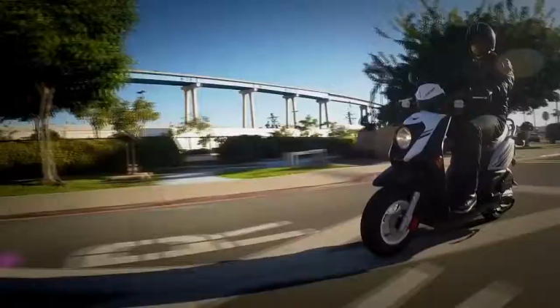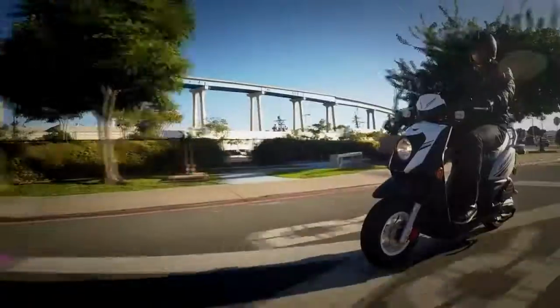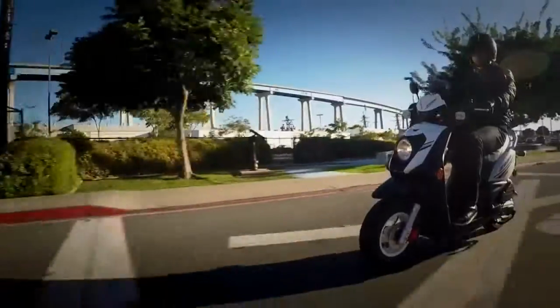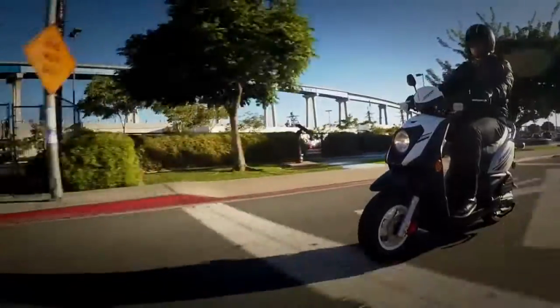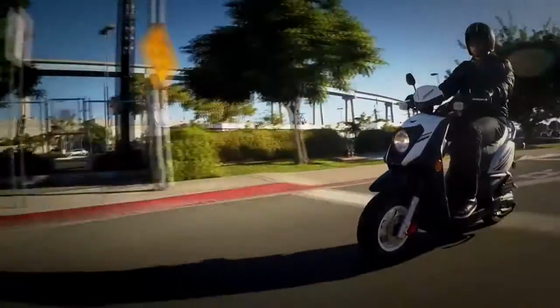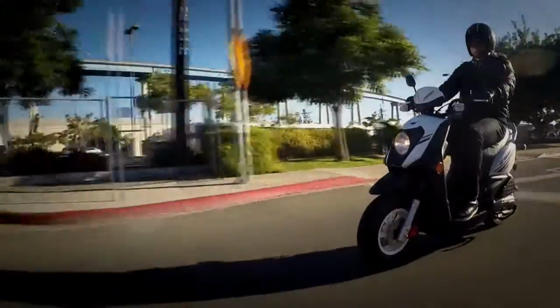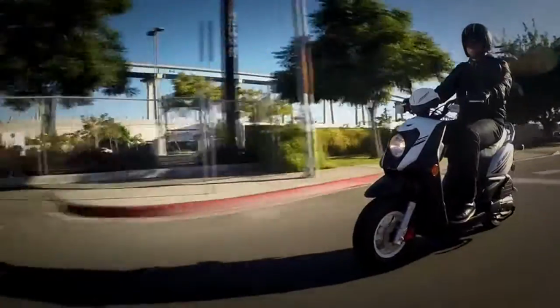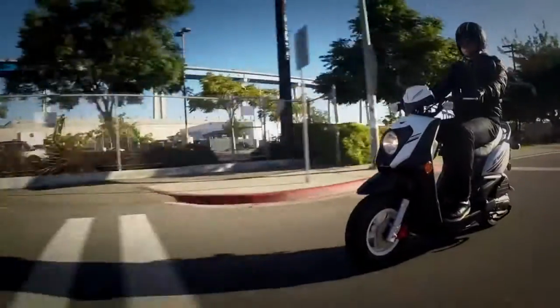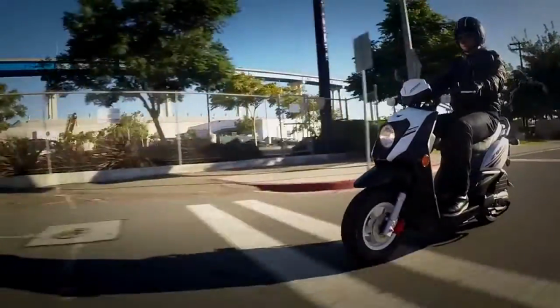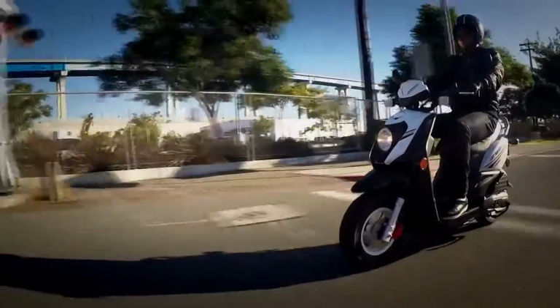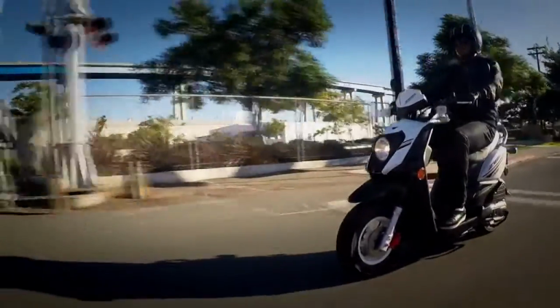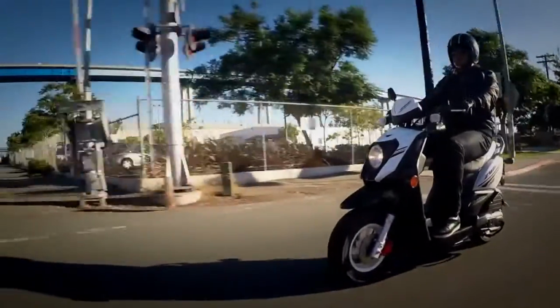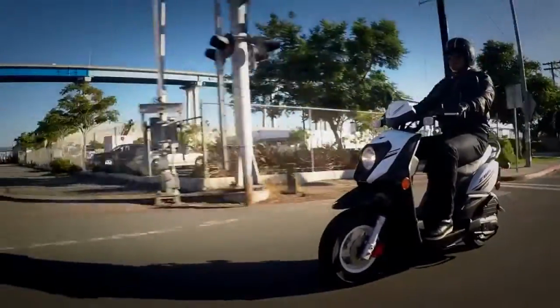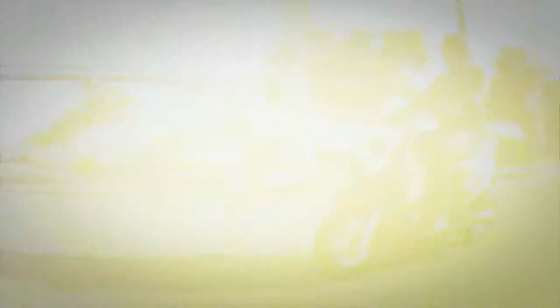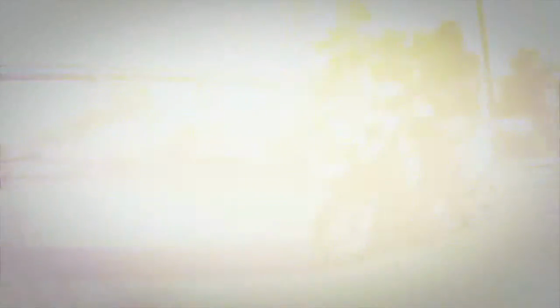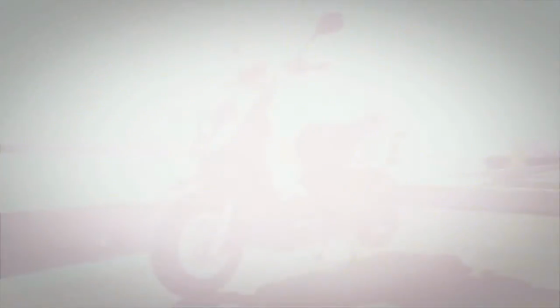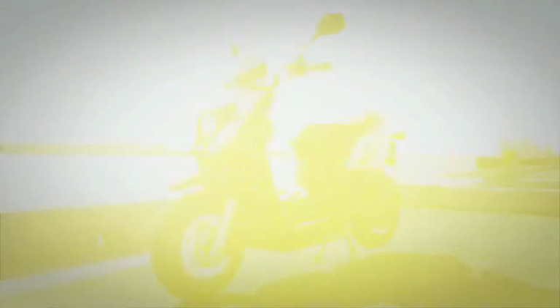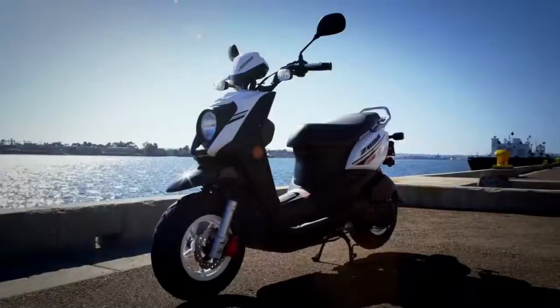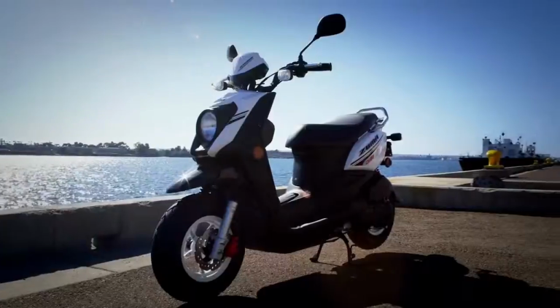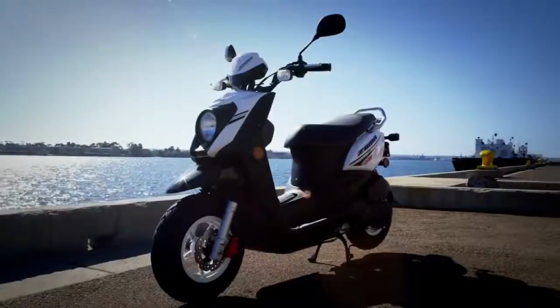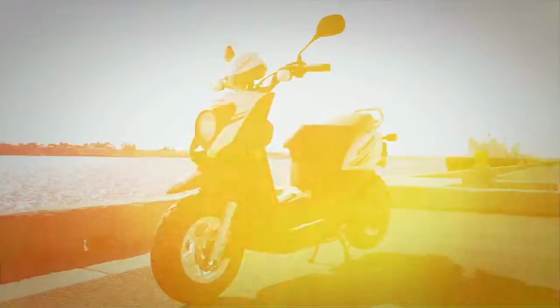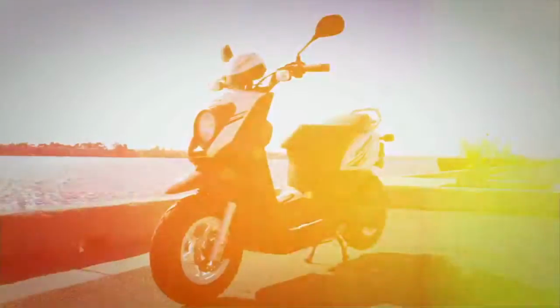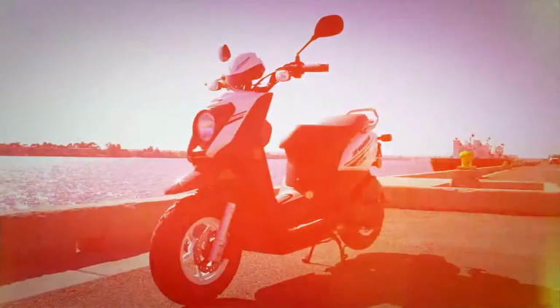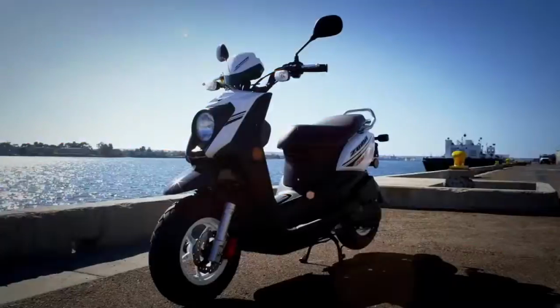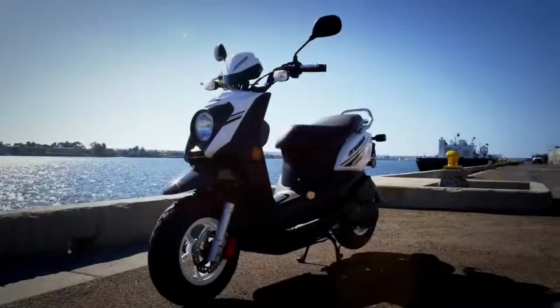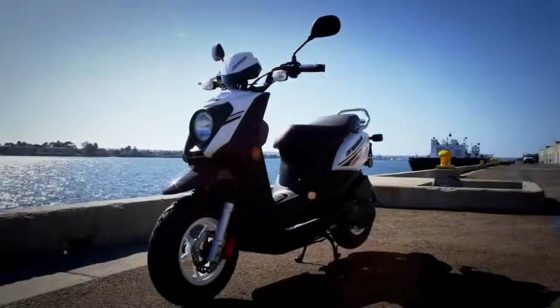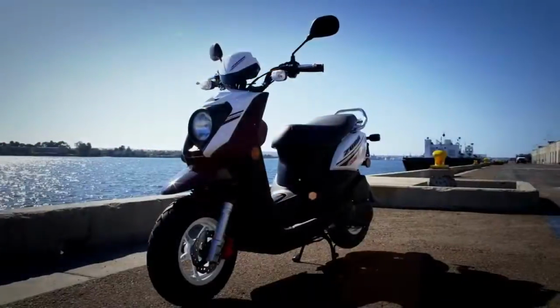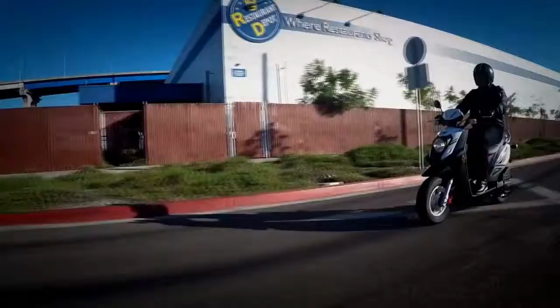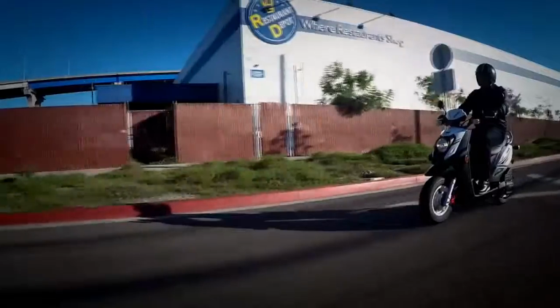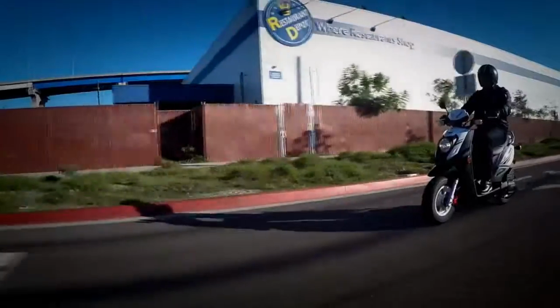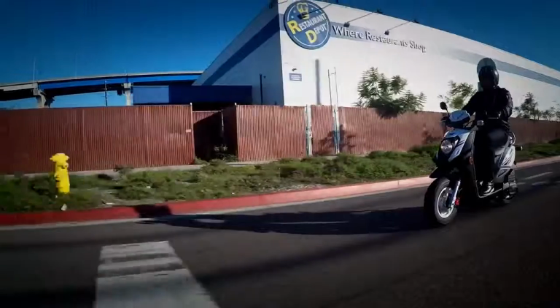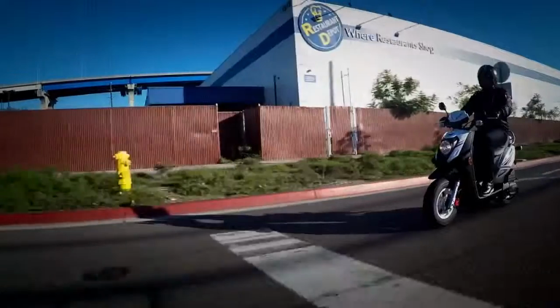Proof that style, performance, dependability, and value can live on two wheels.